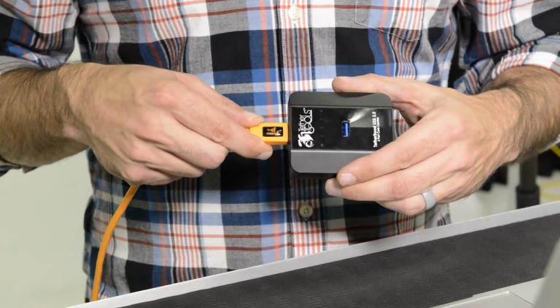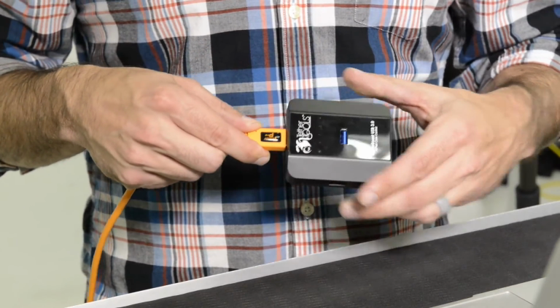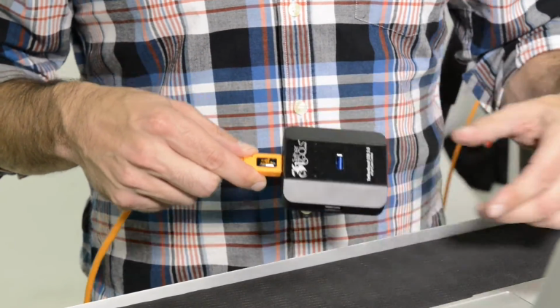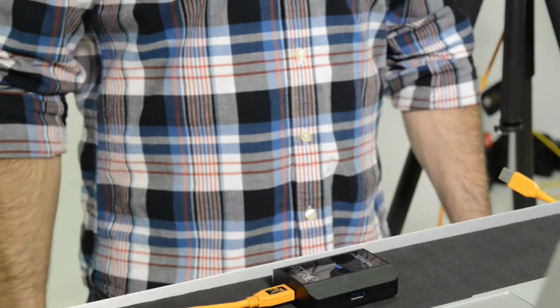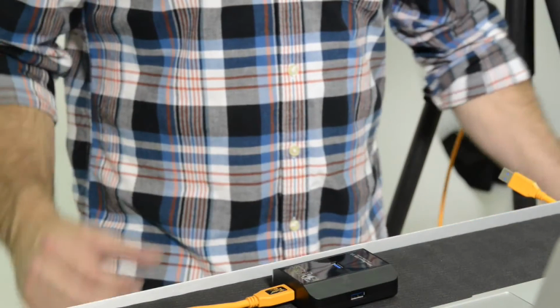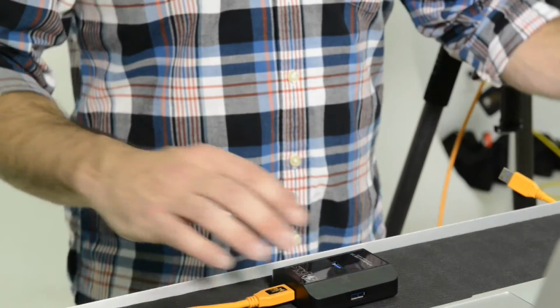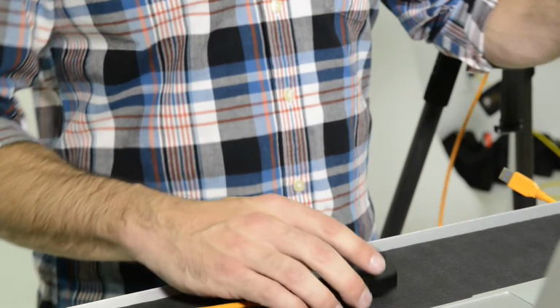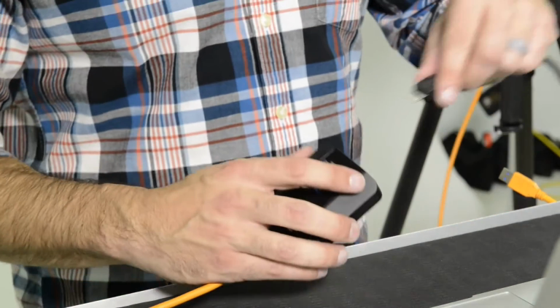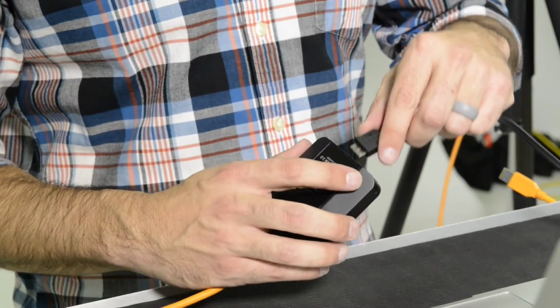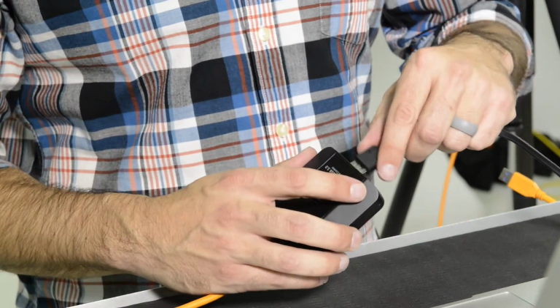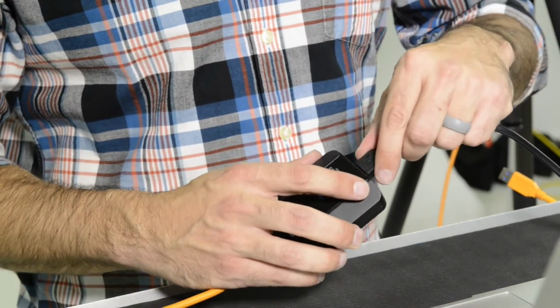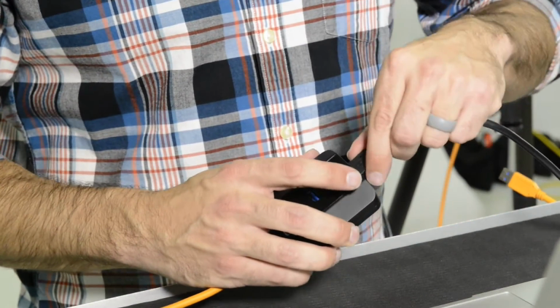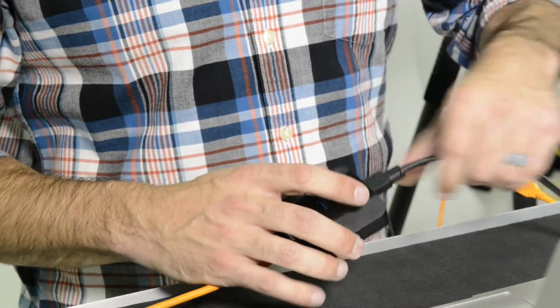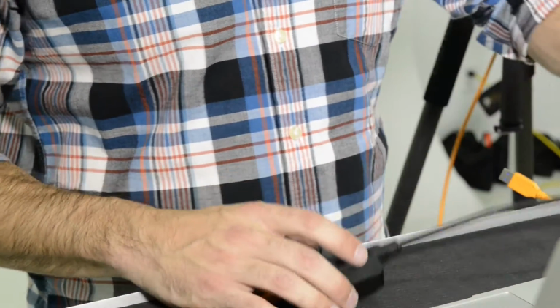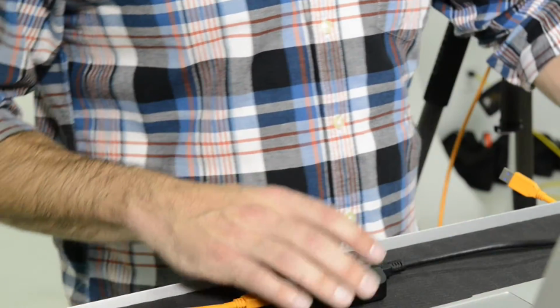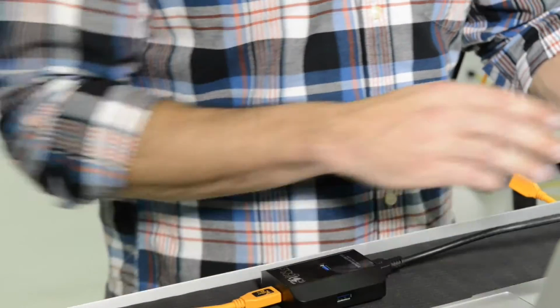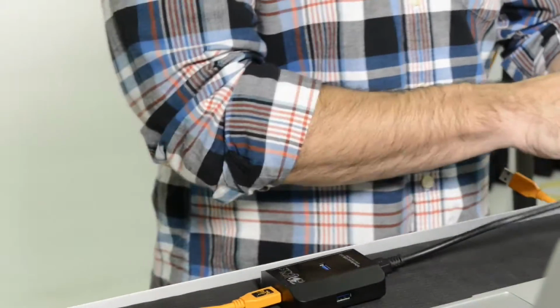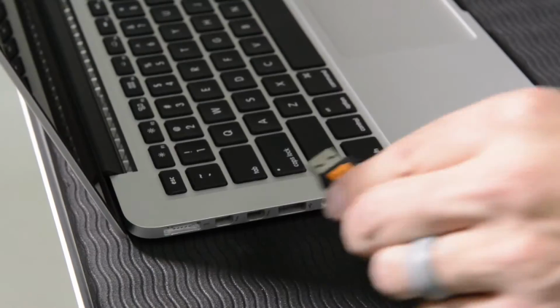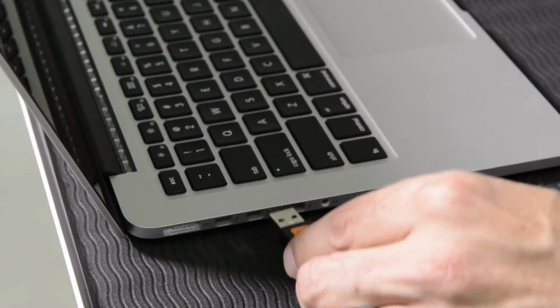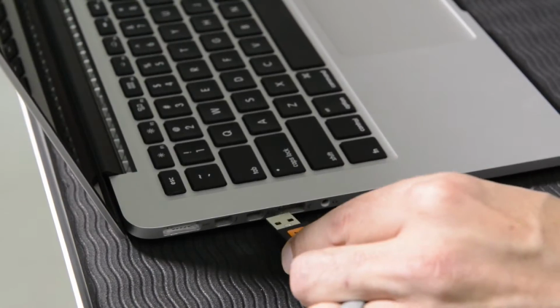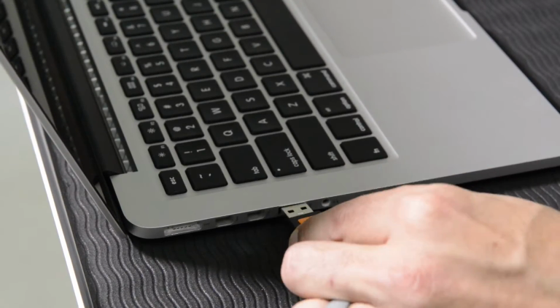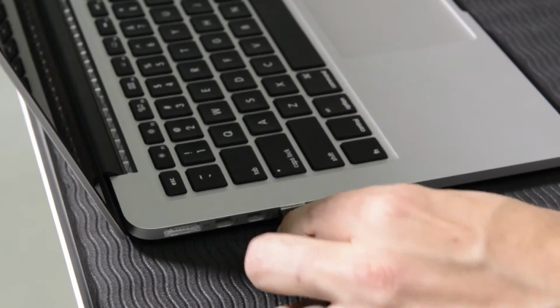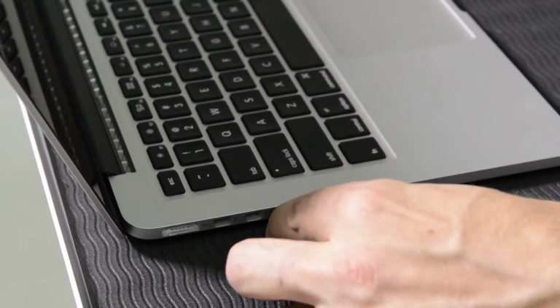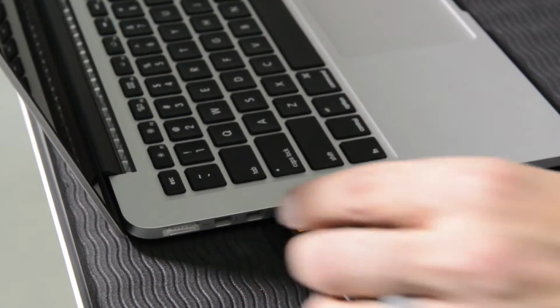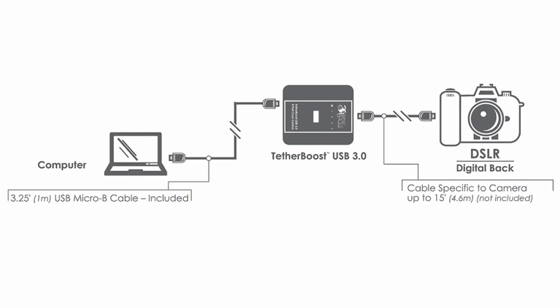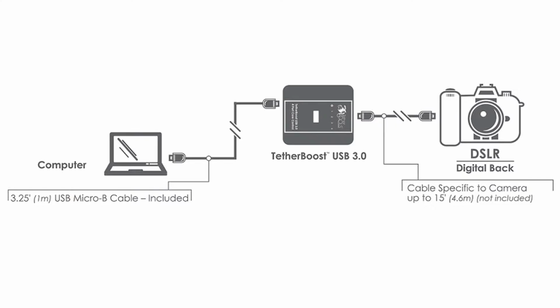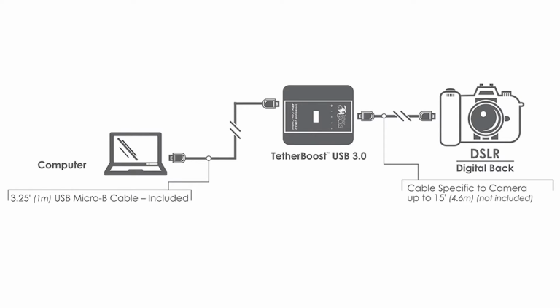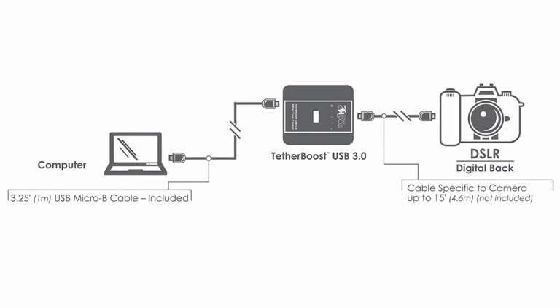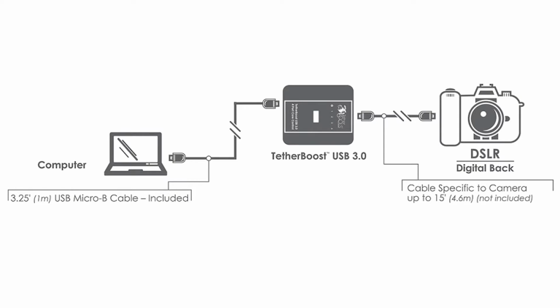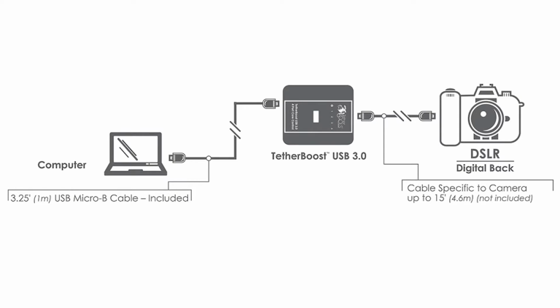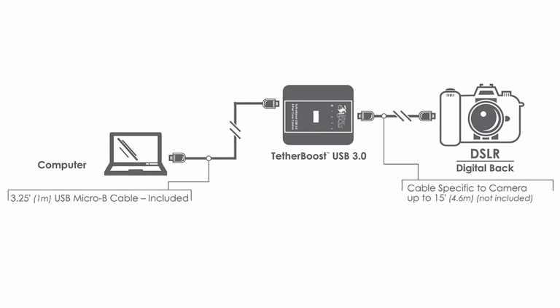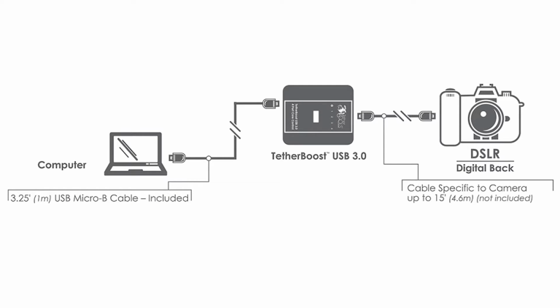Then, using the included 1-meter cable, connect TetherBoost from the USB 3.0 port directly to your laptop or computer.